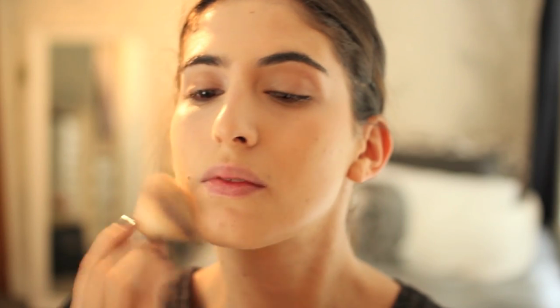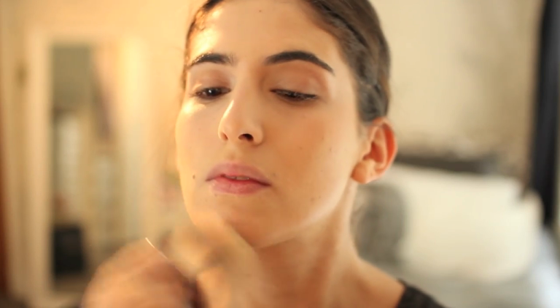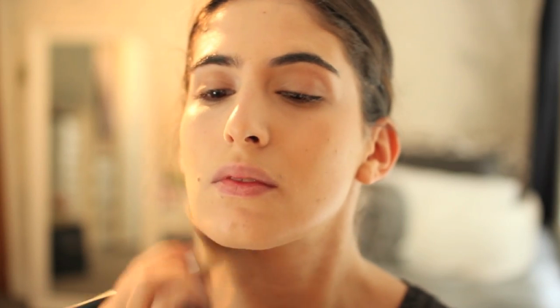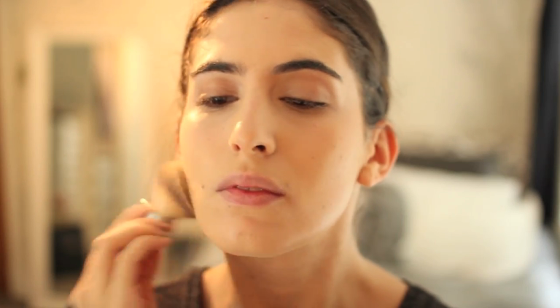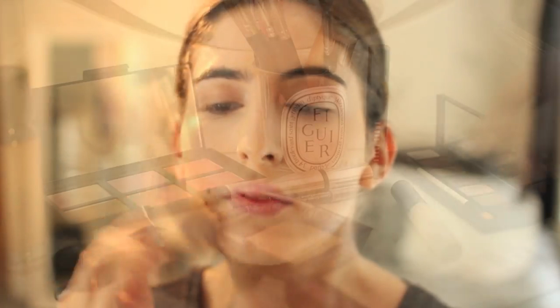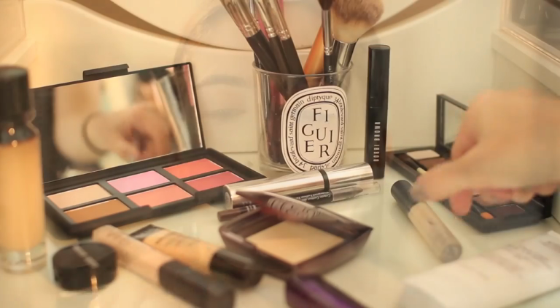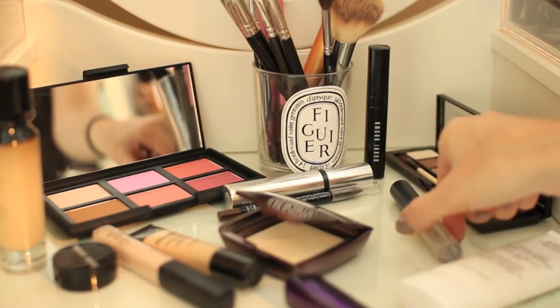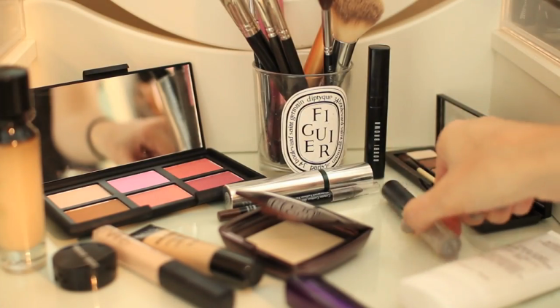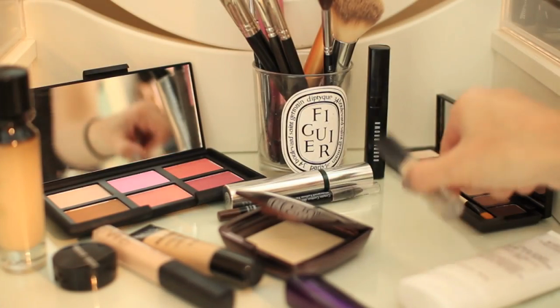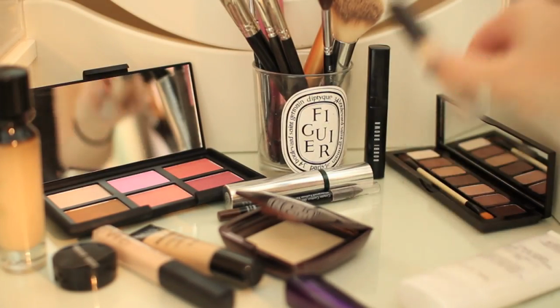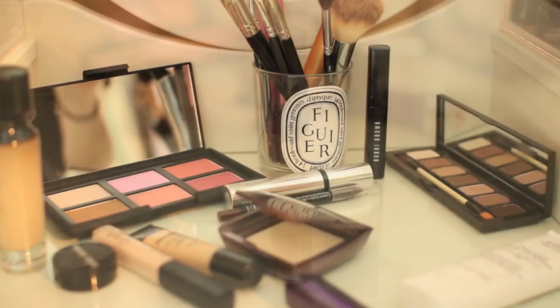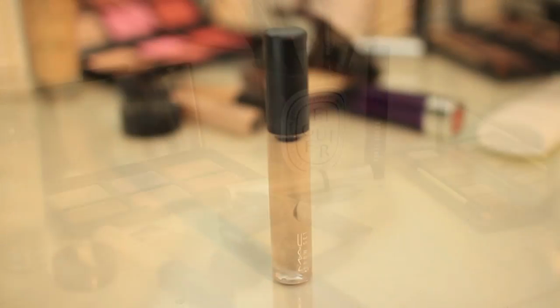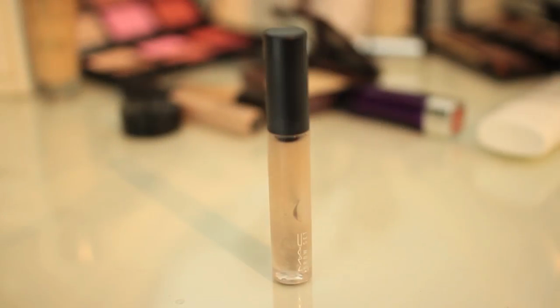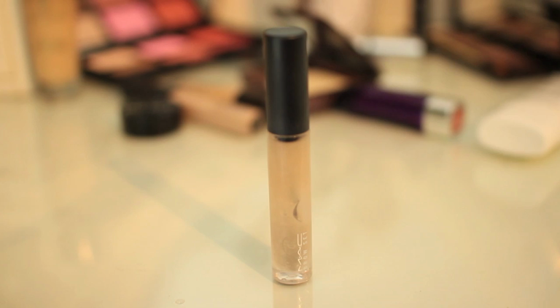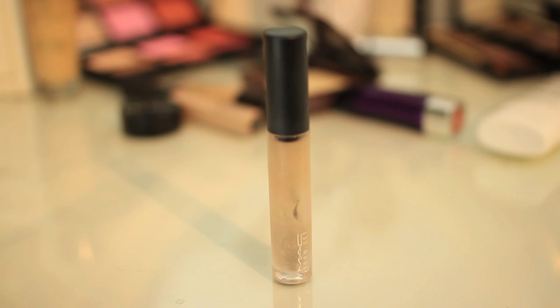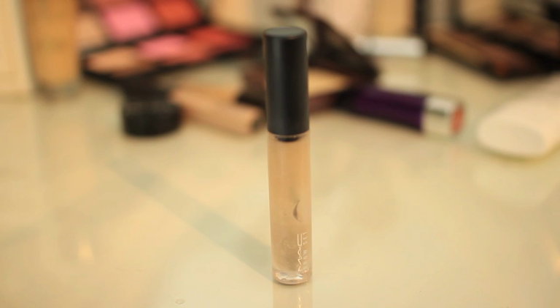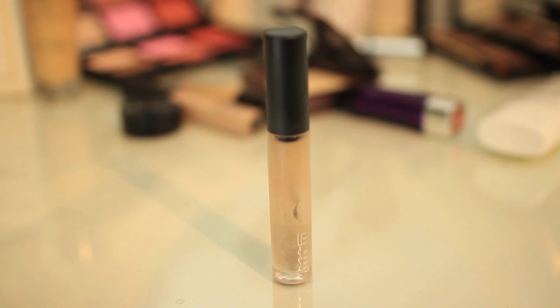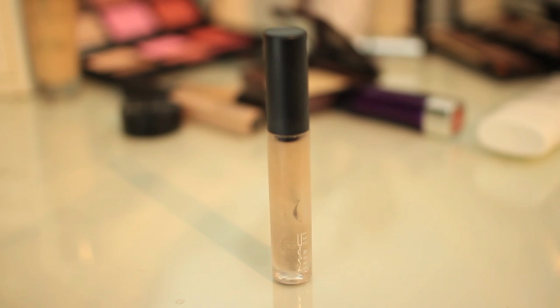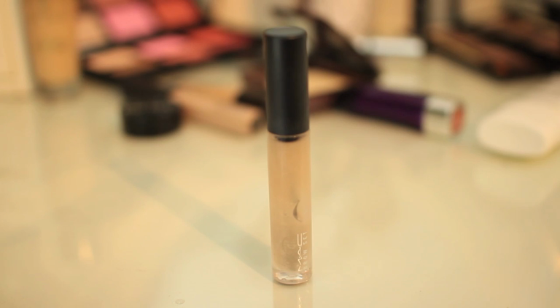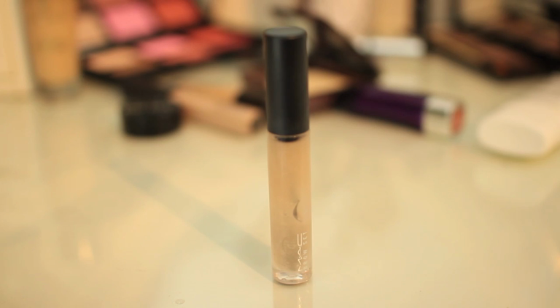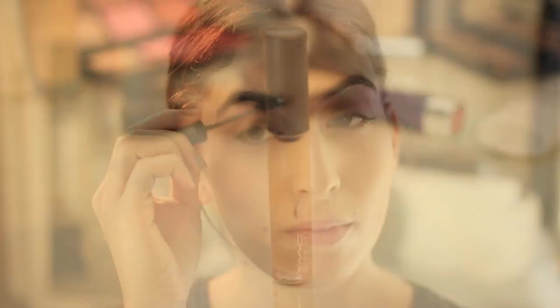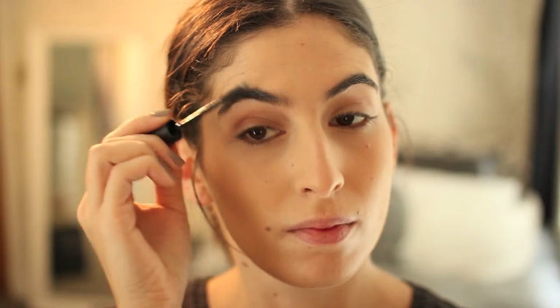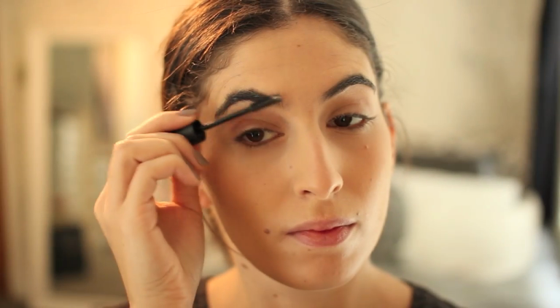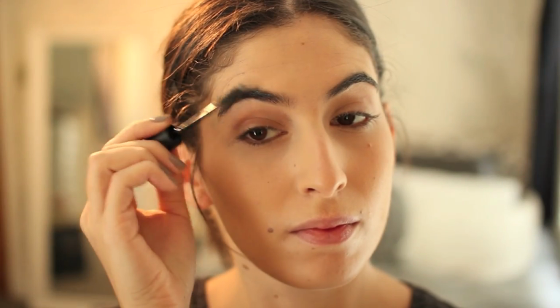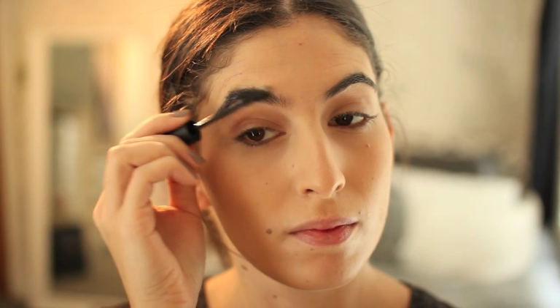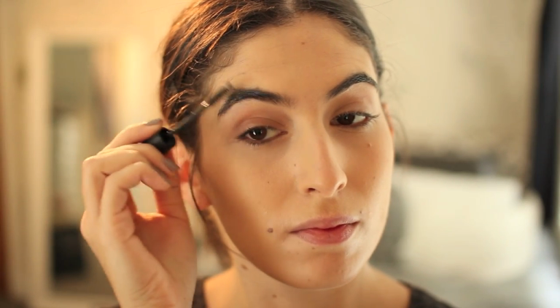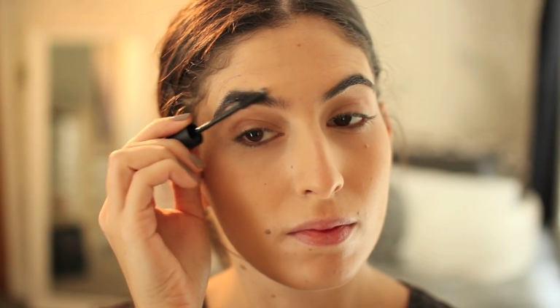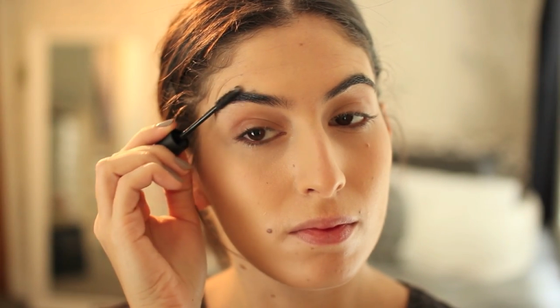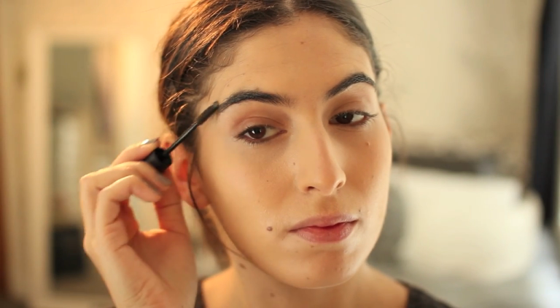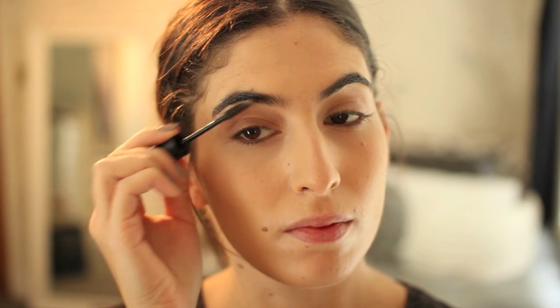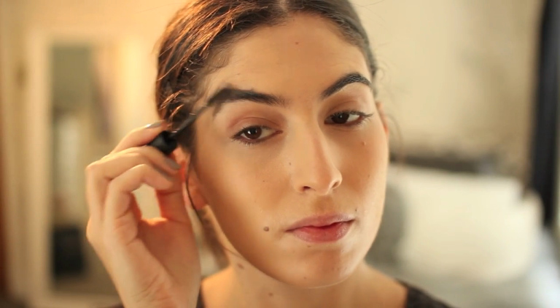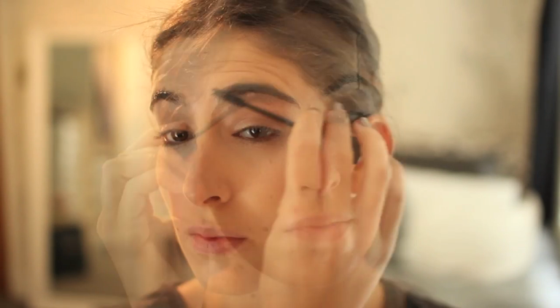Then it's time to set my brows, and for this I just use the MAC Brow Set because it doesn't leave any white parts and it doesn't make them too crispy.